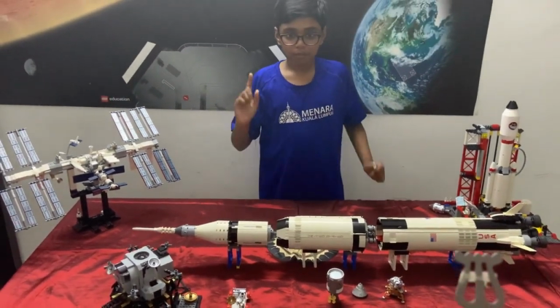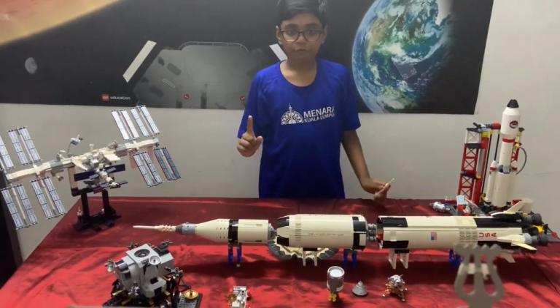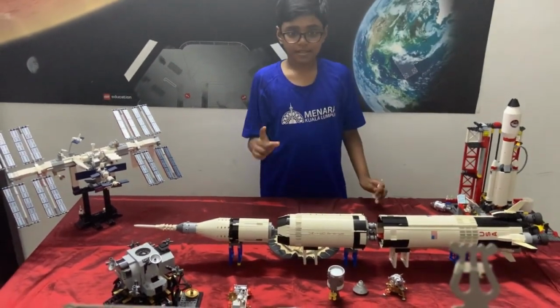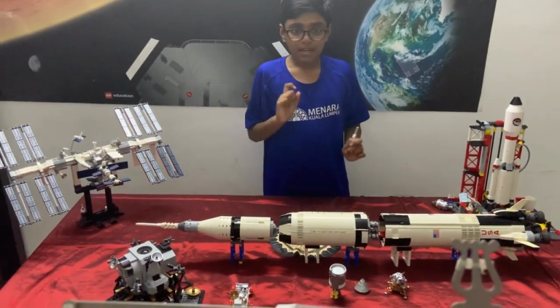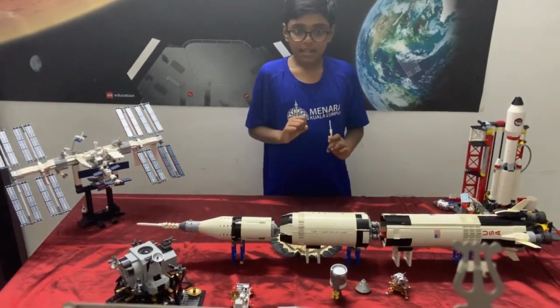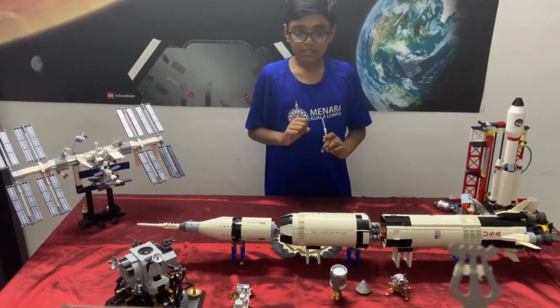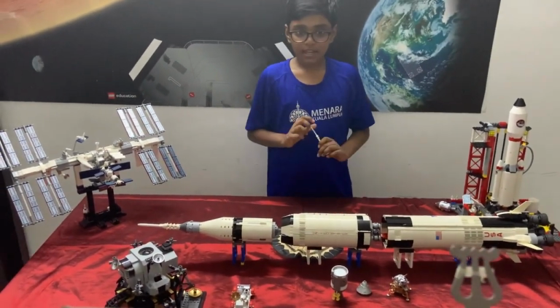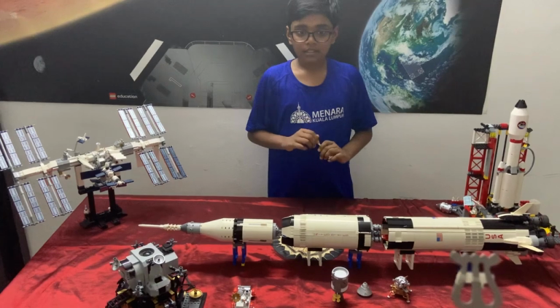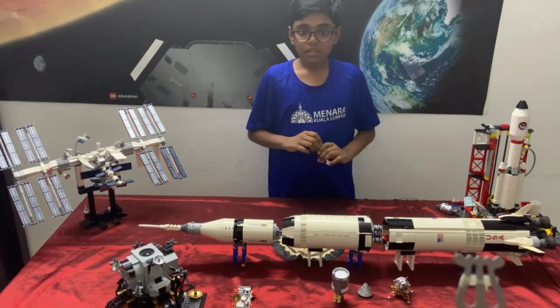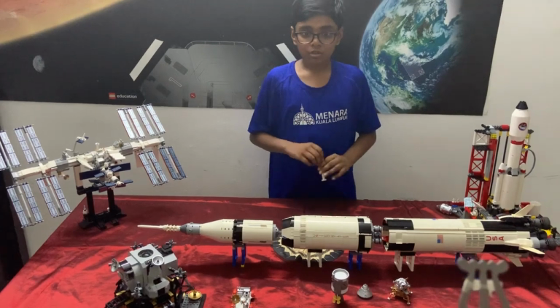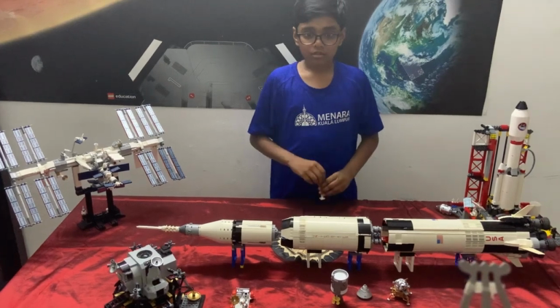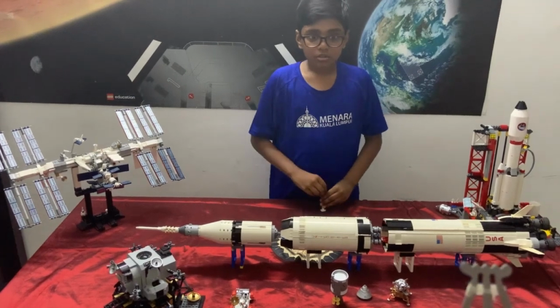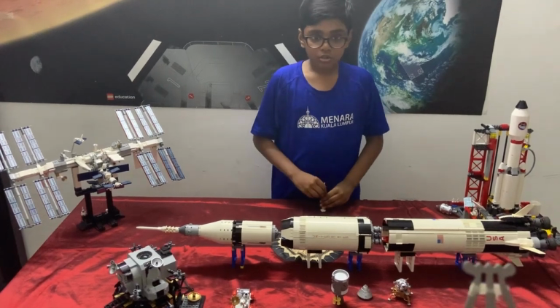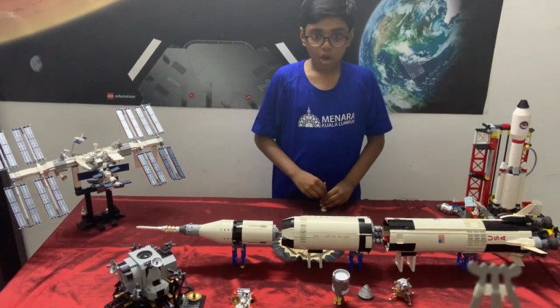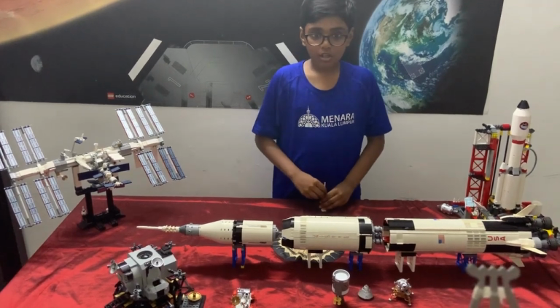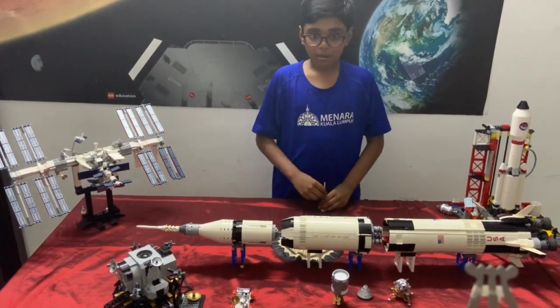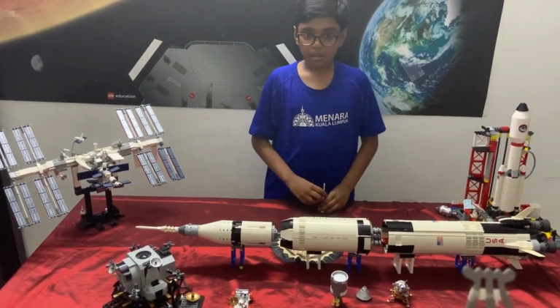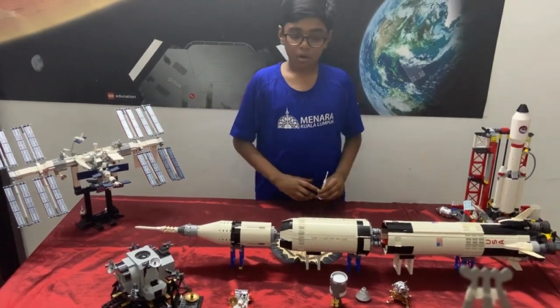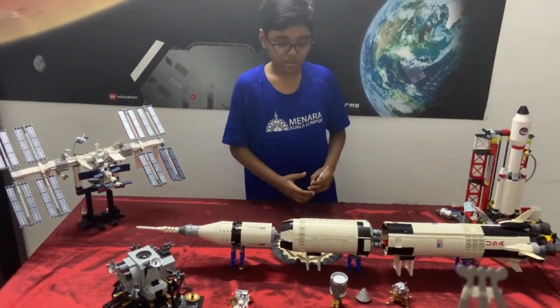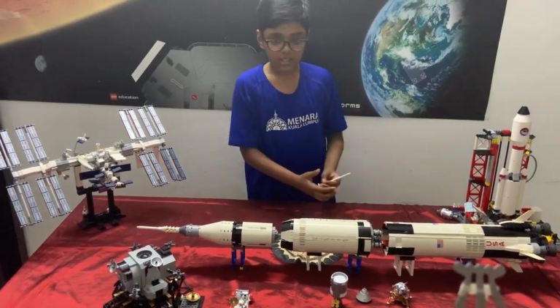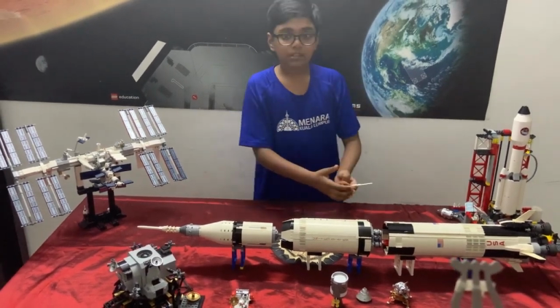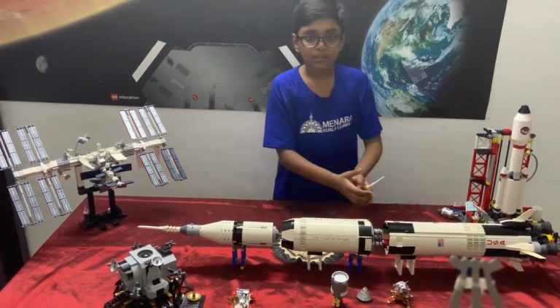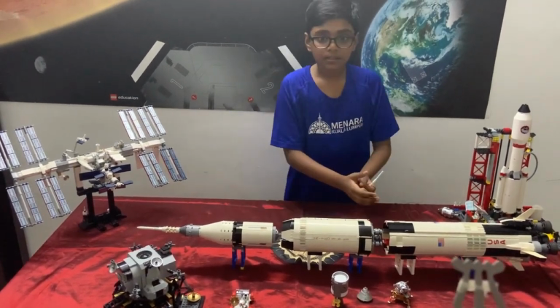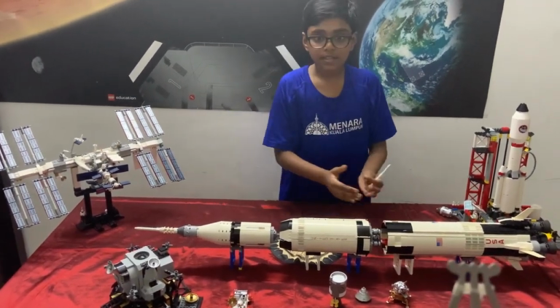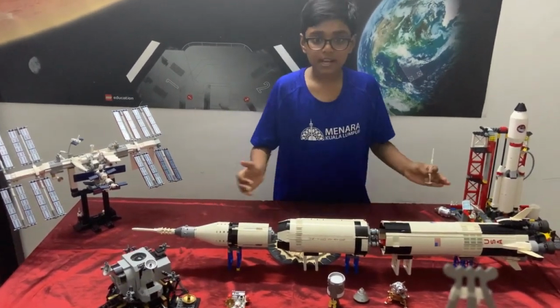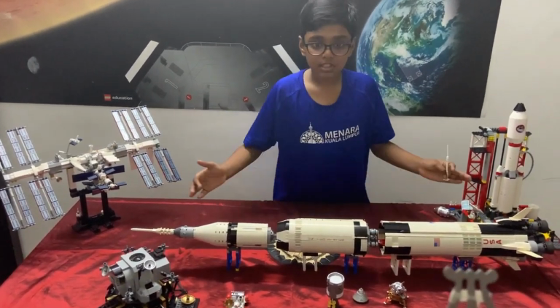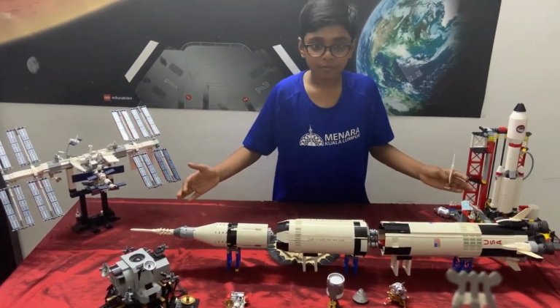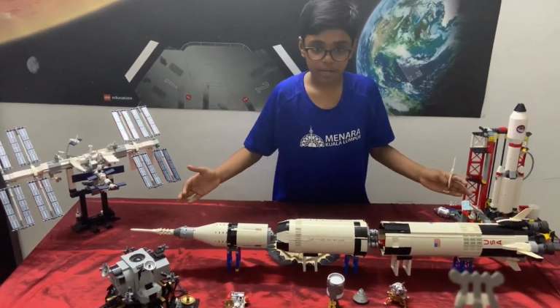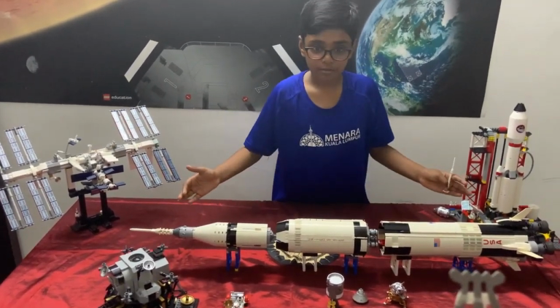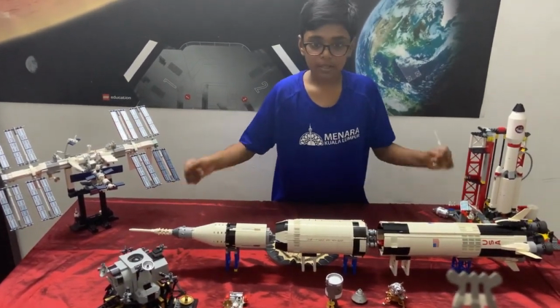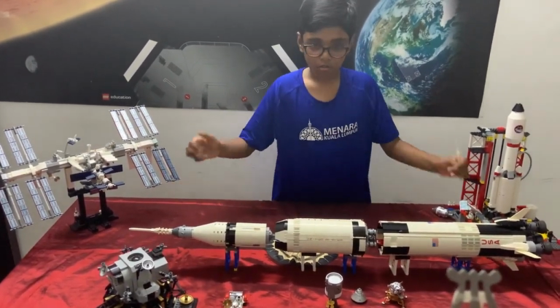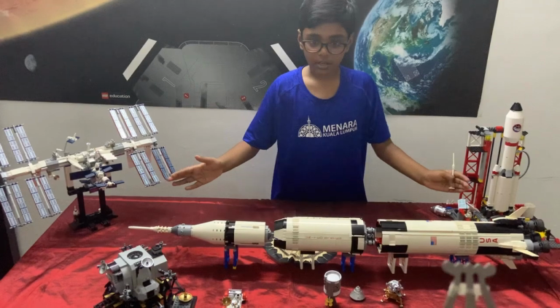But first, let's talk about the launch vehicle — the Saturn V rocket.